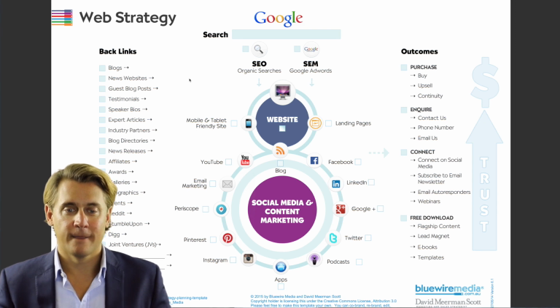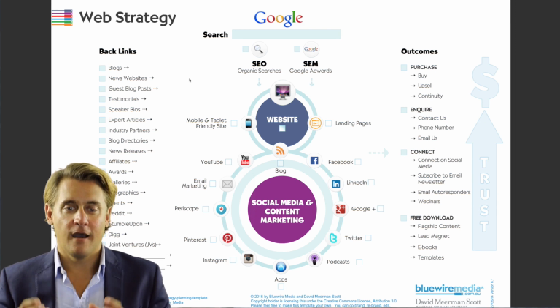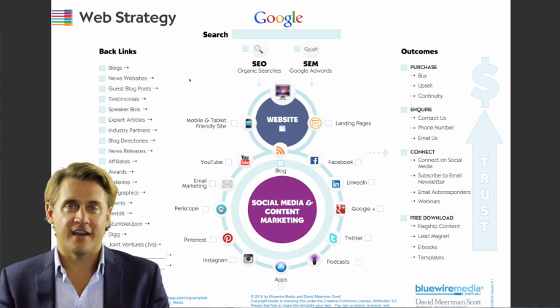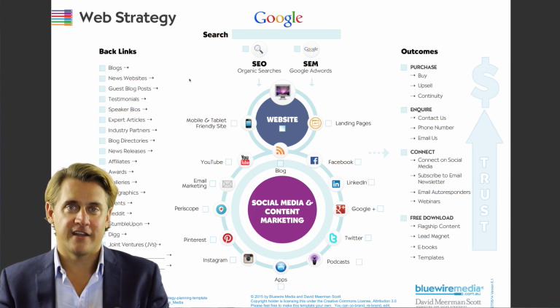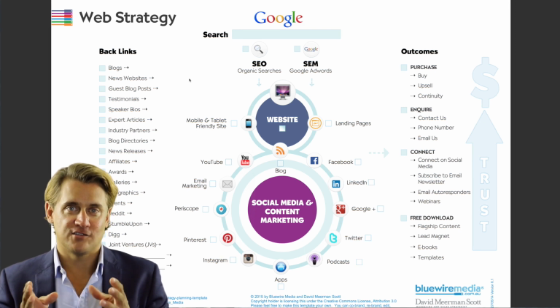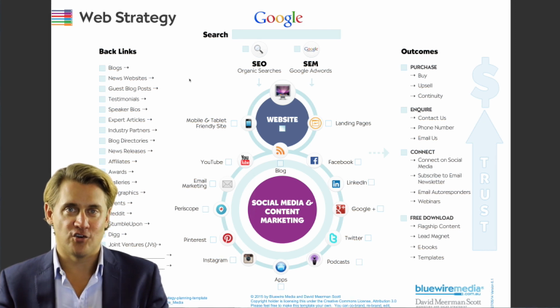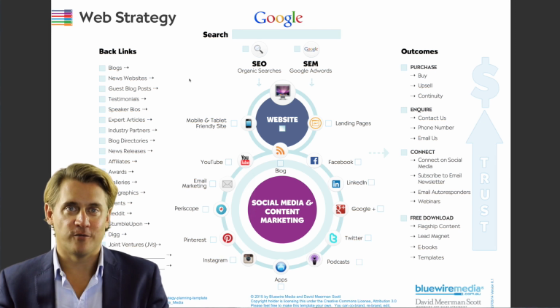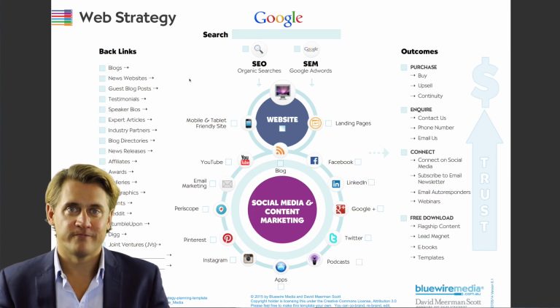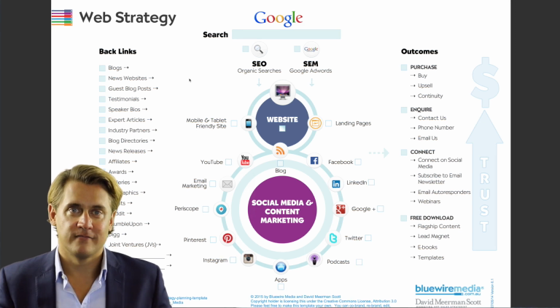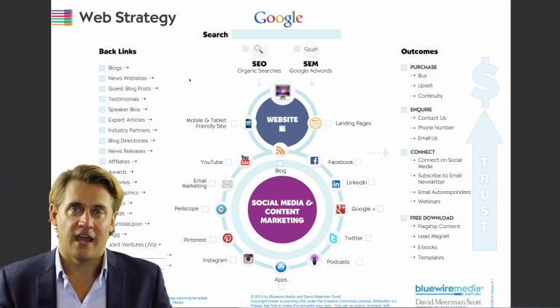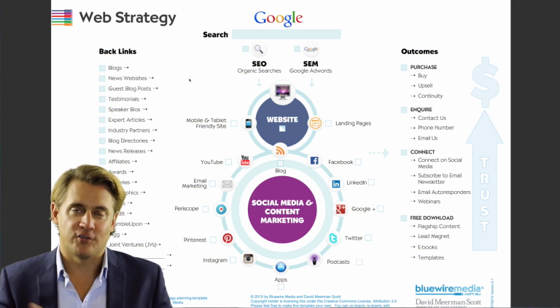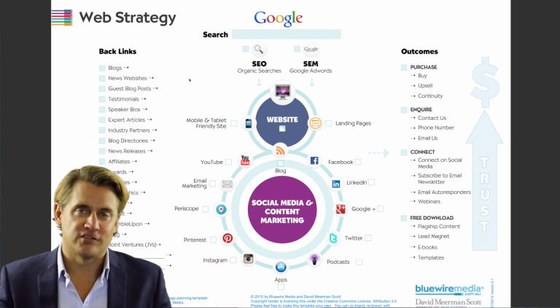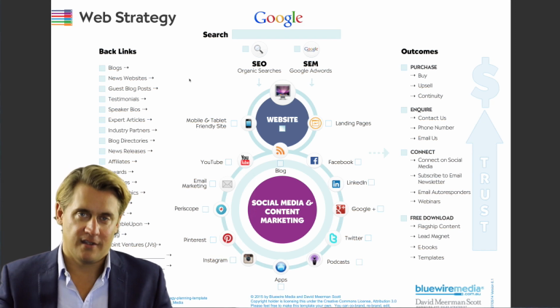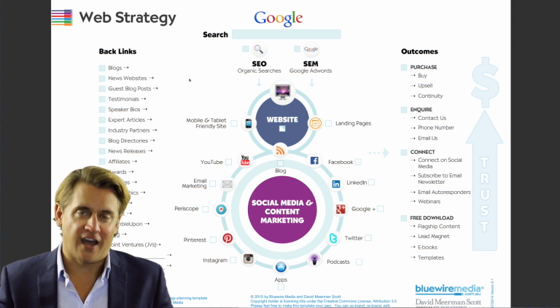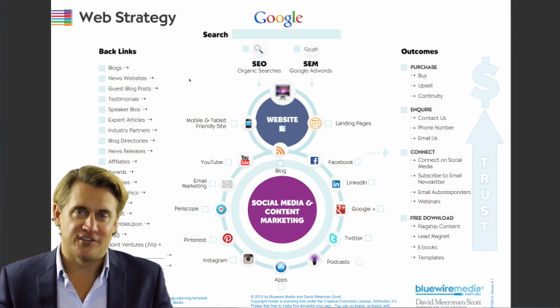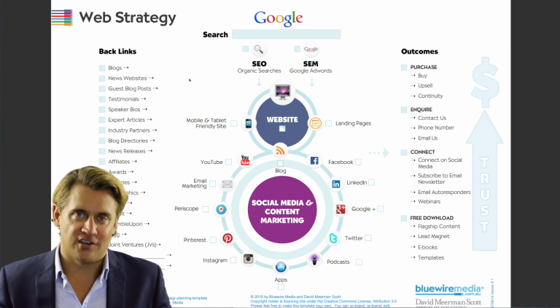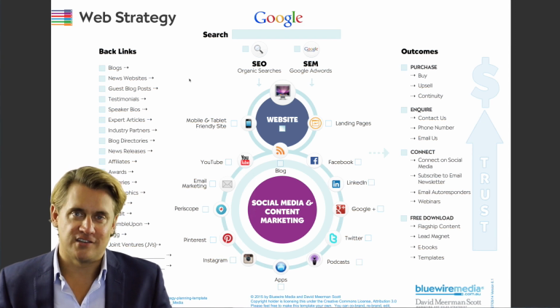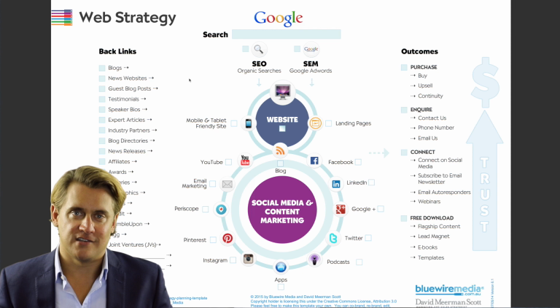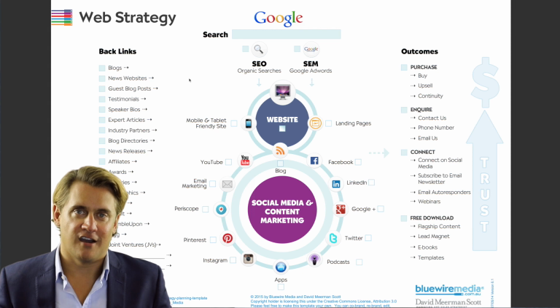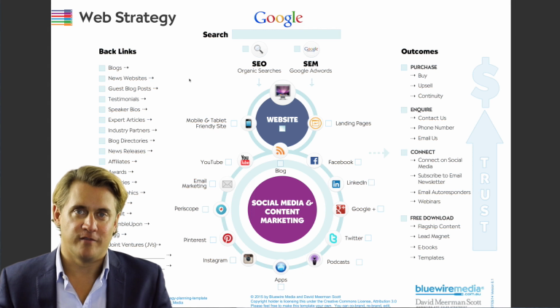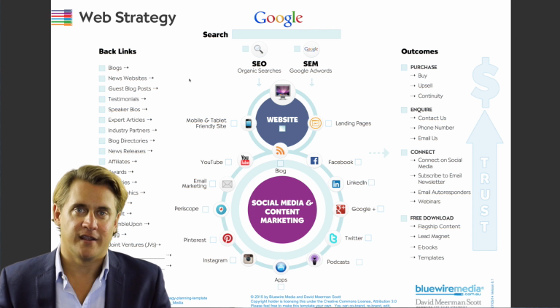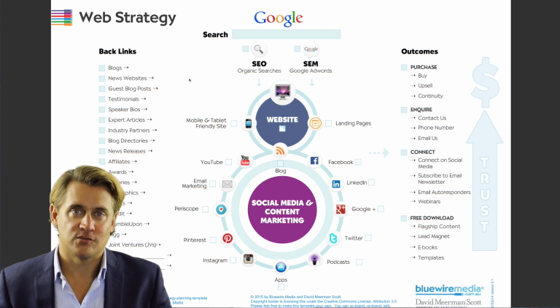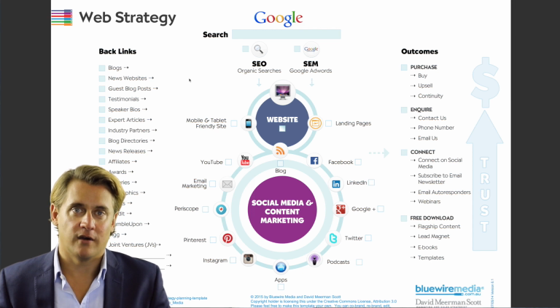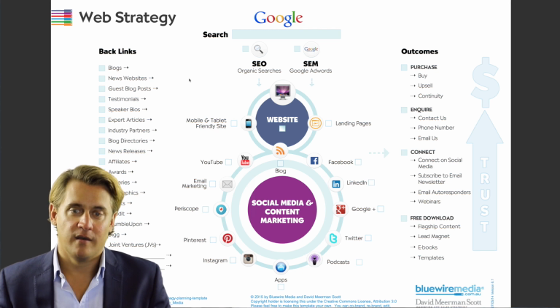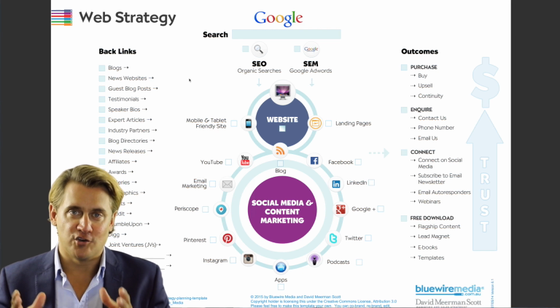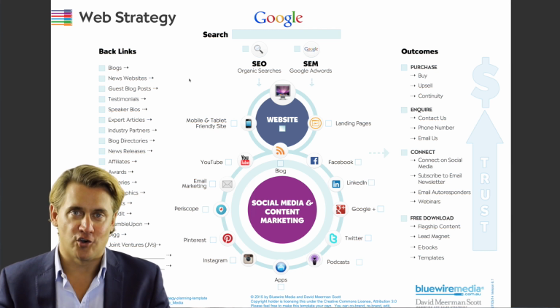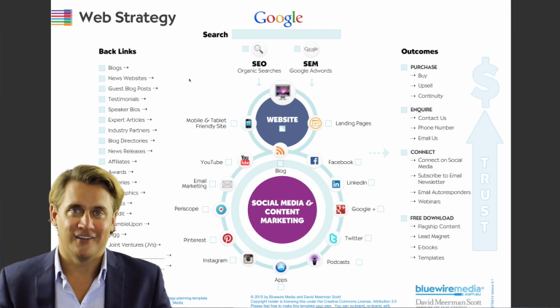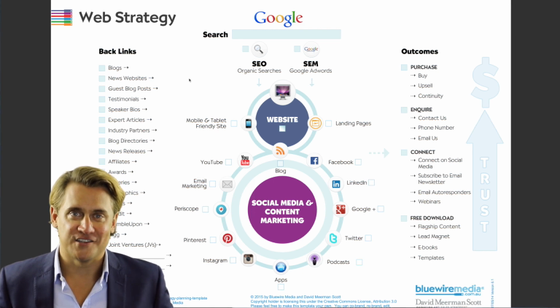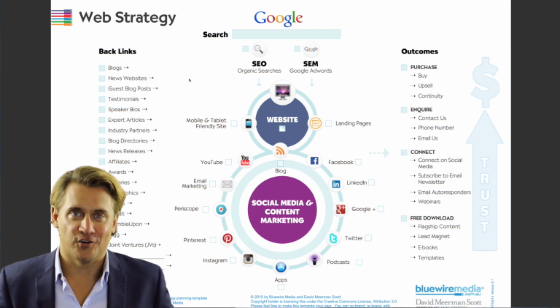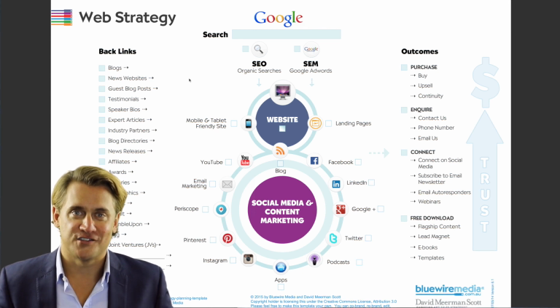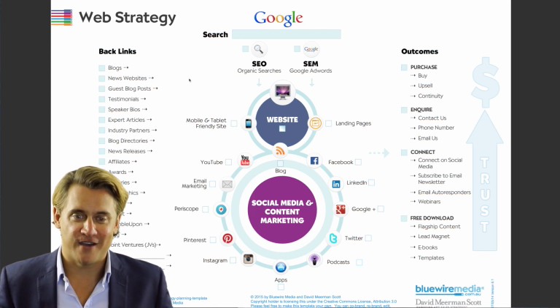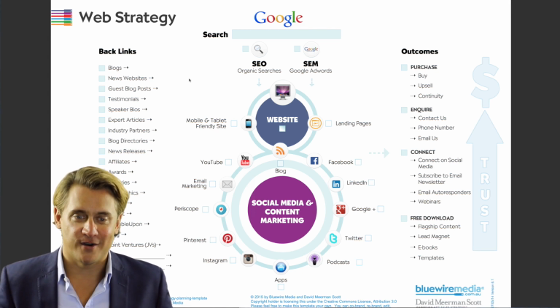So that's Google — and of course other search engines like Yahoo and Bing as well, but Google is of course the main one.